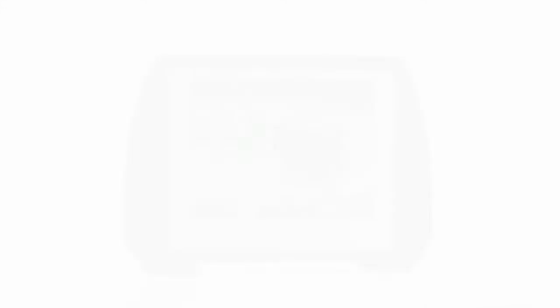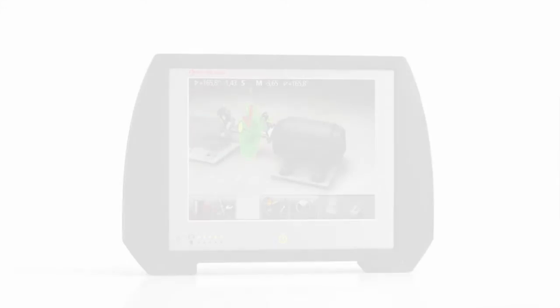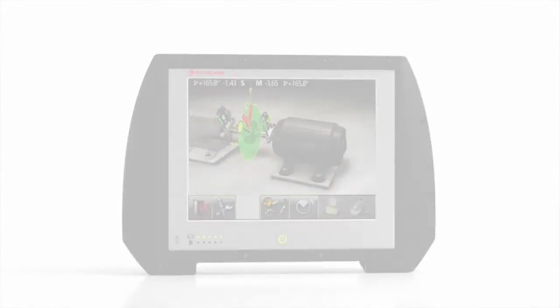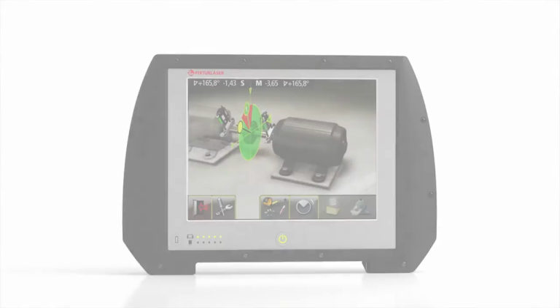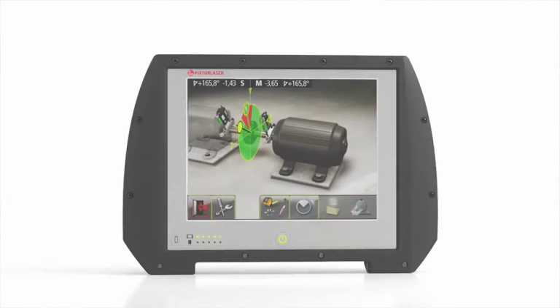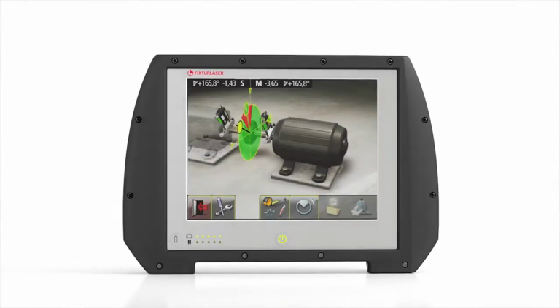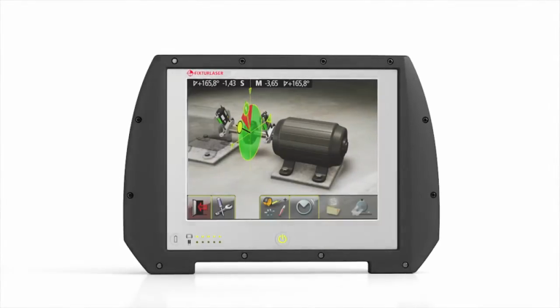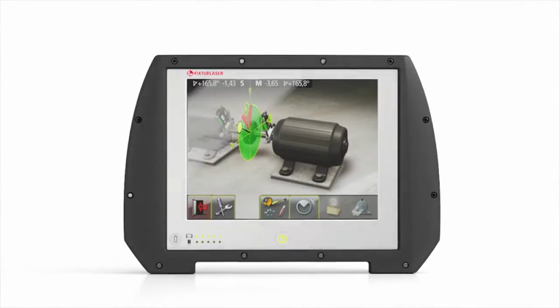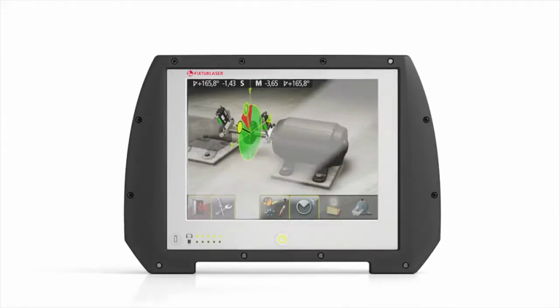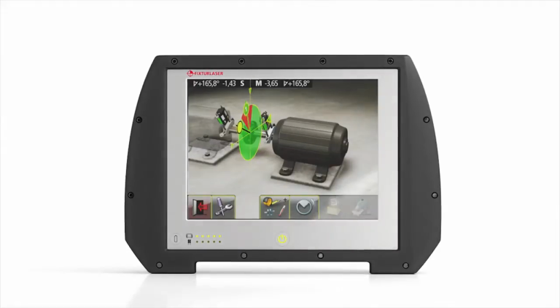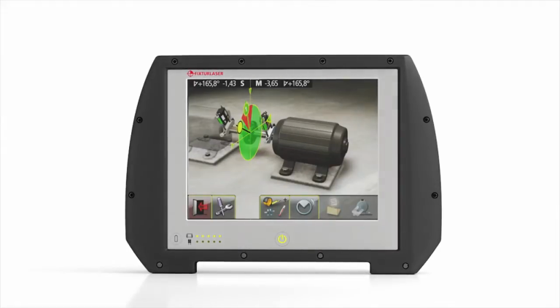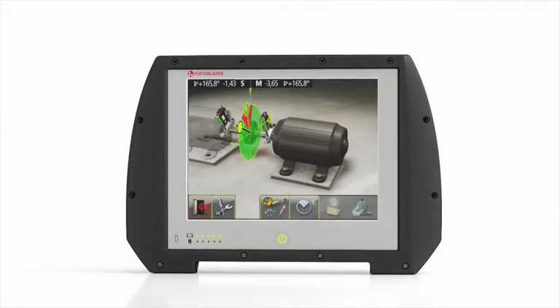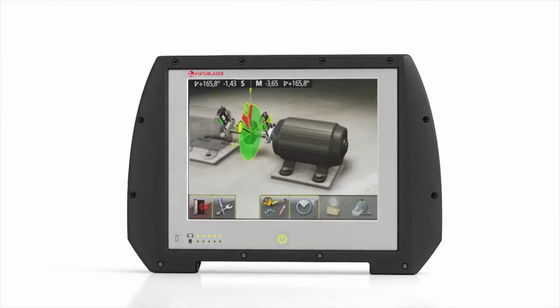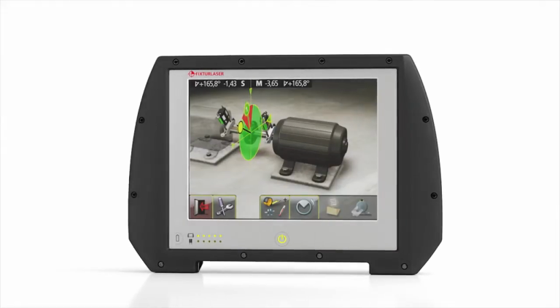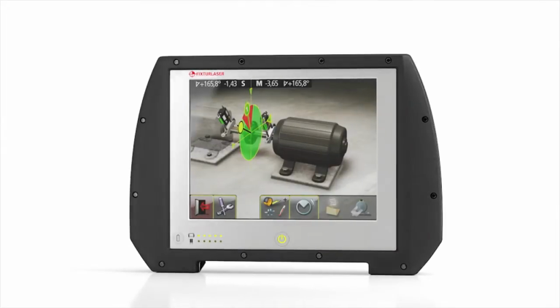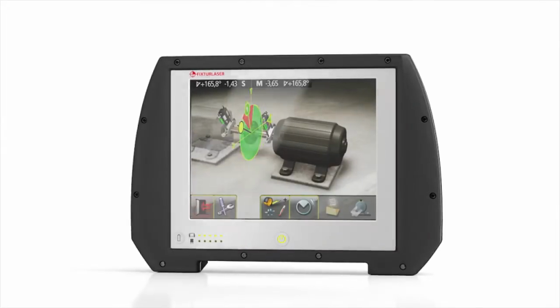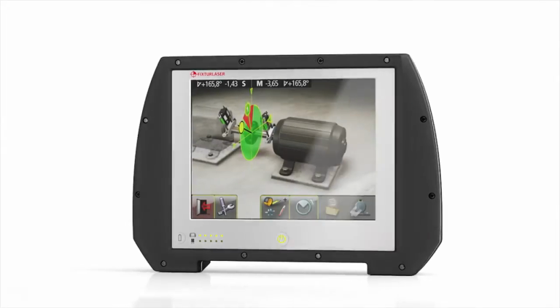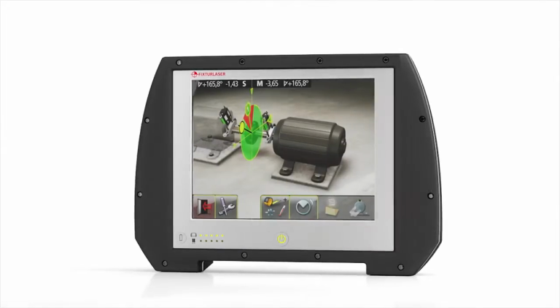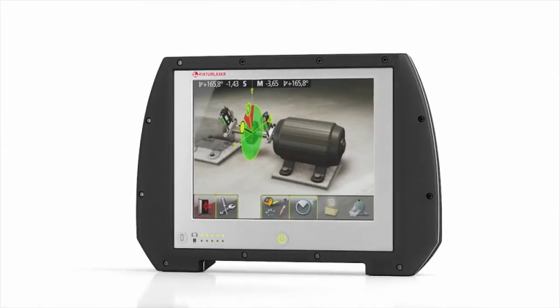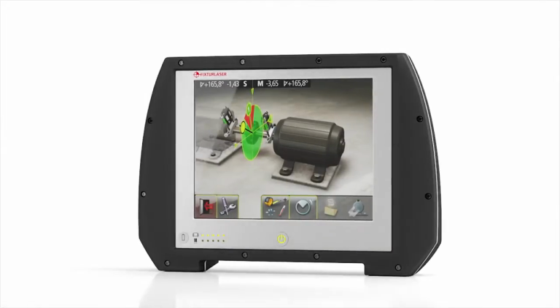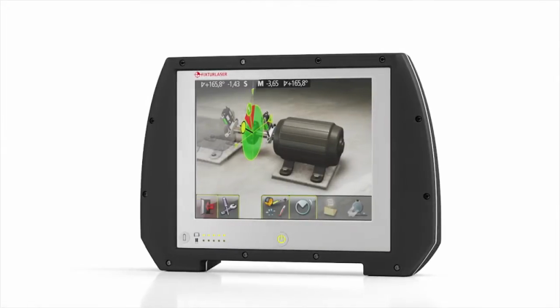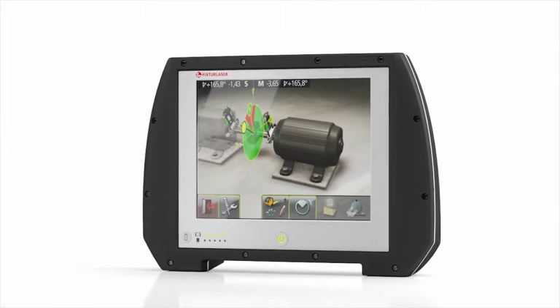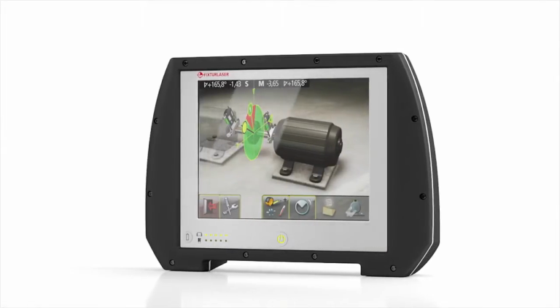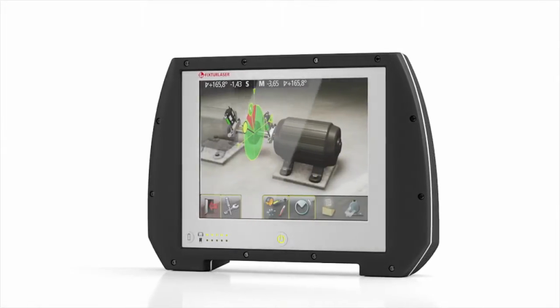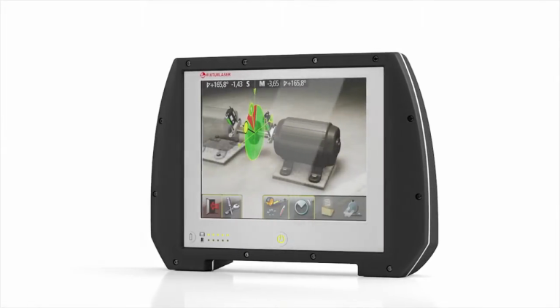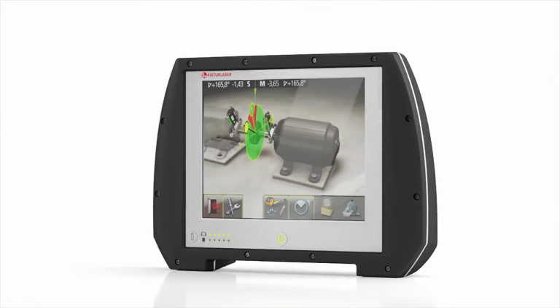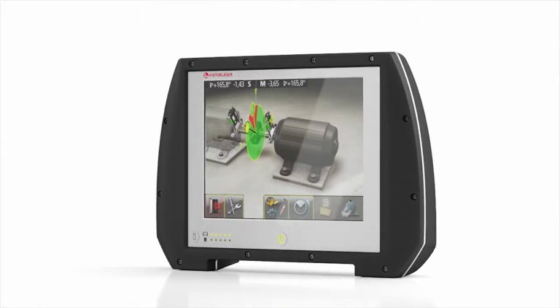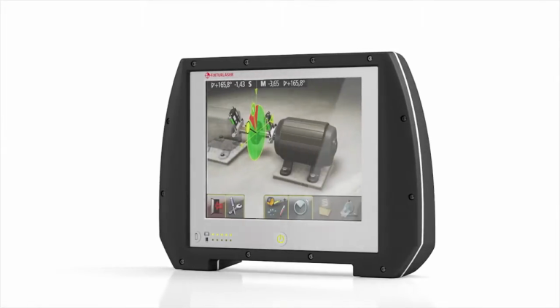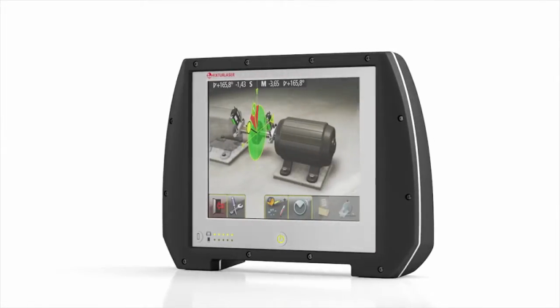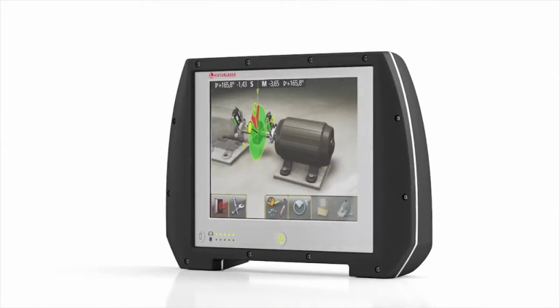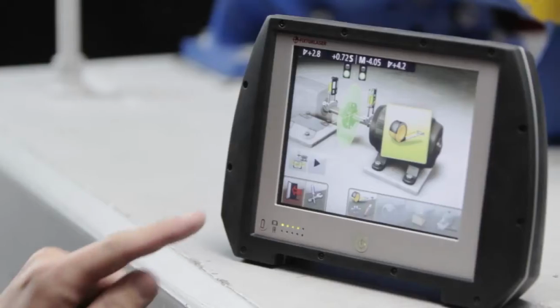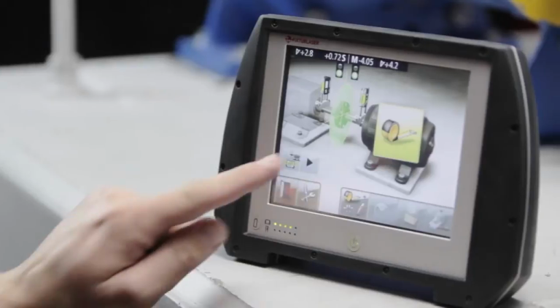Introducing the all-new Fixture Laser NXA, built on real innovation to meet the needs of the real world.